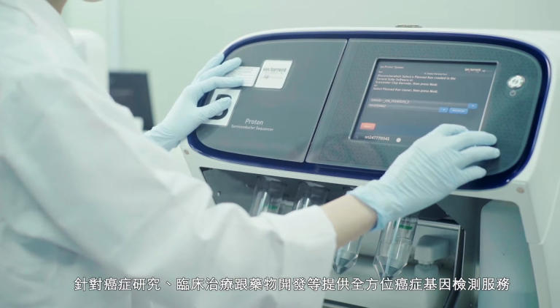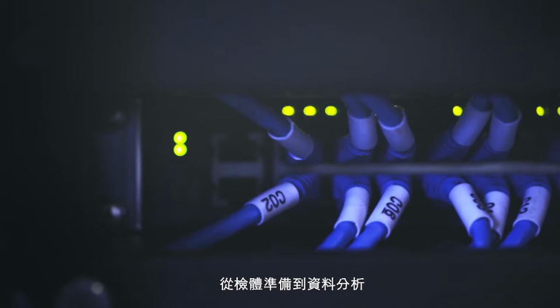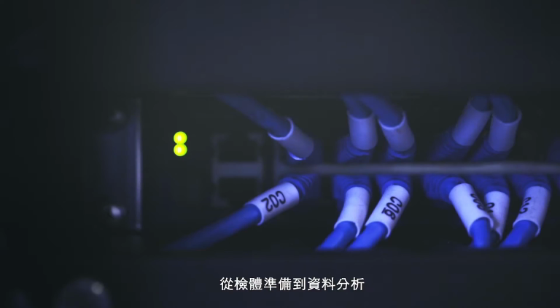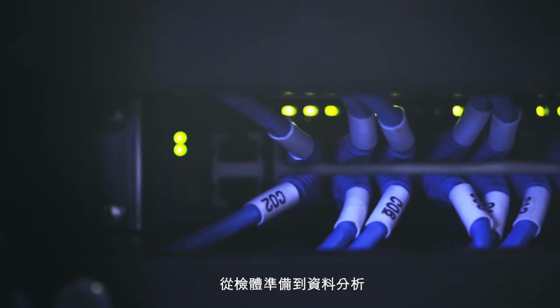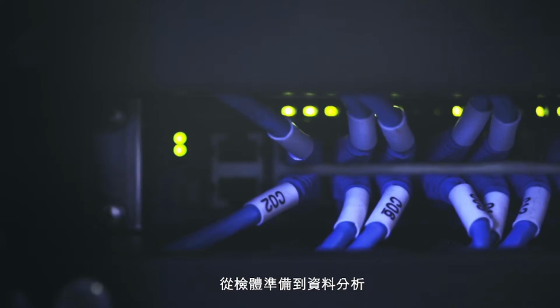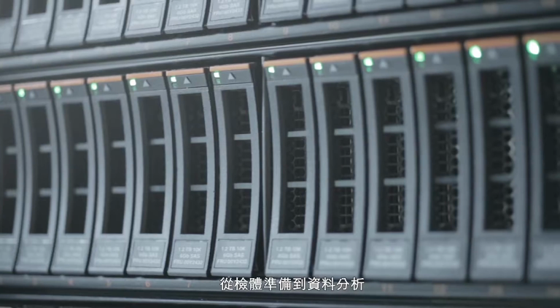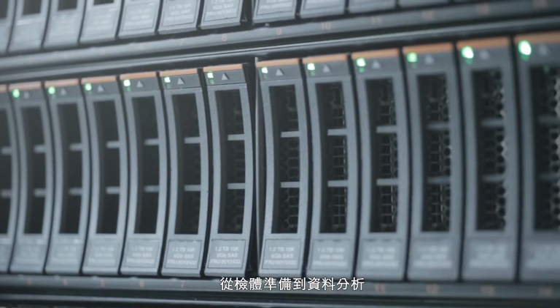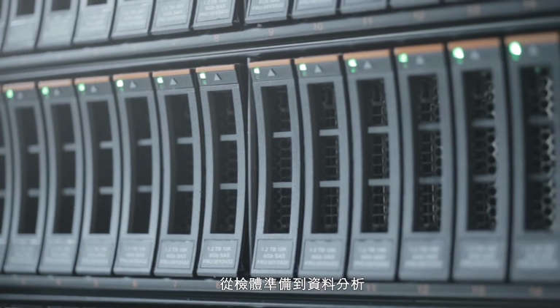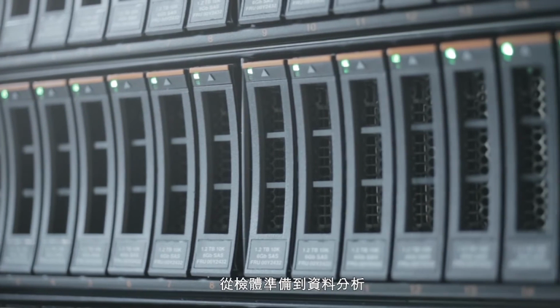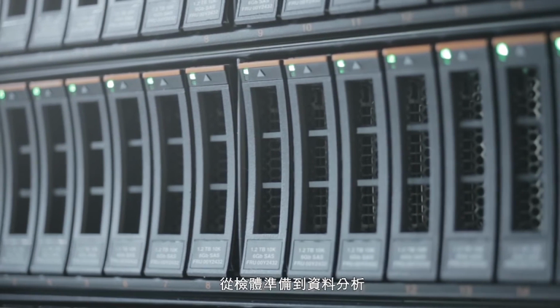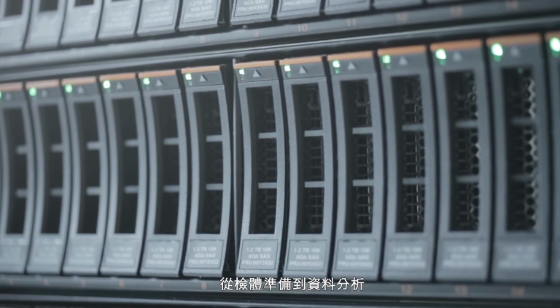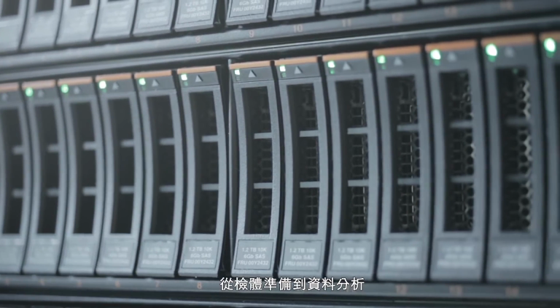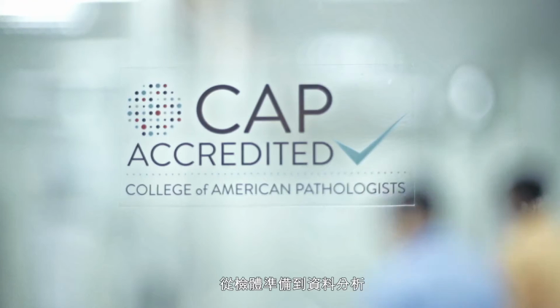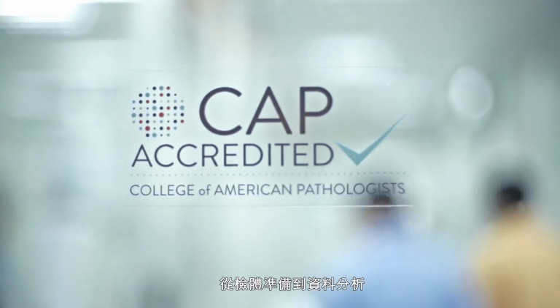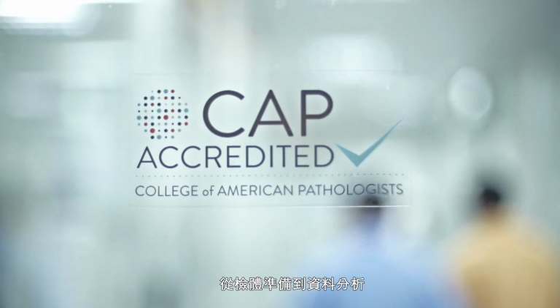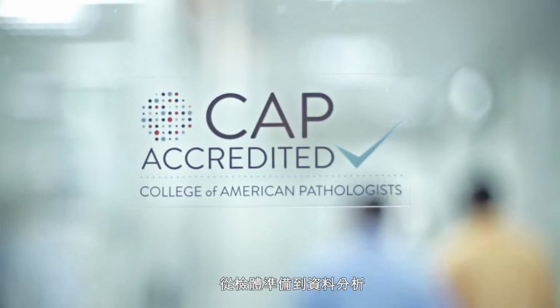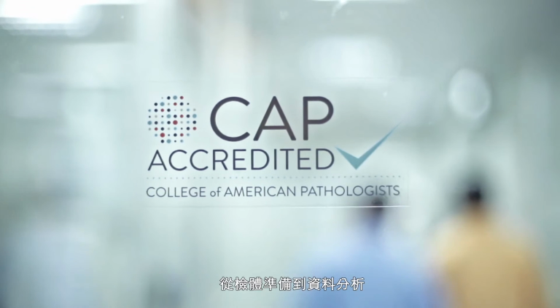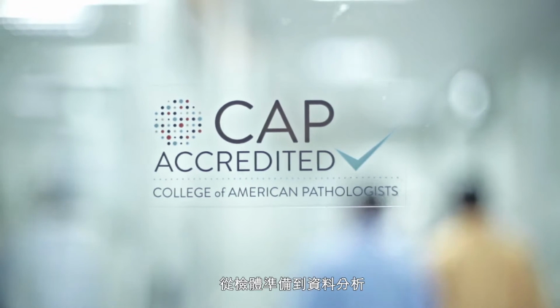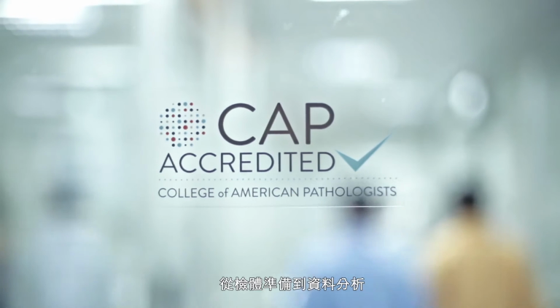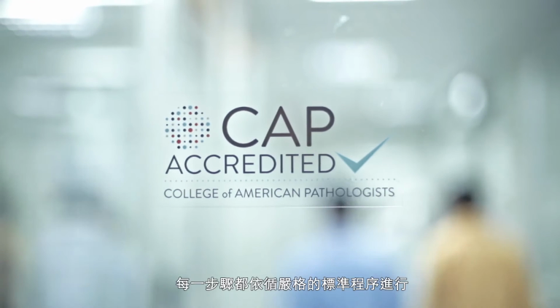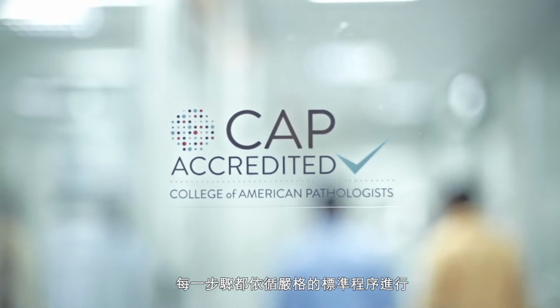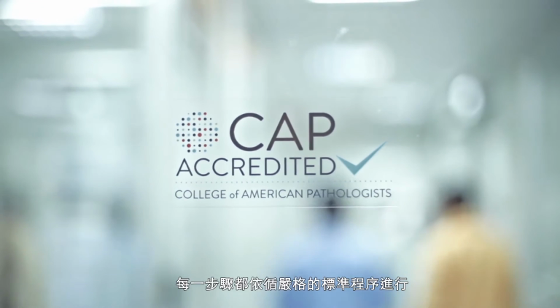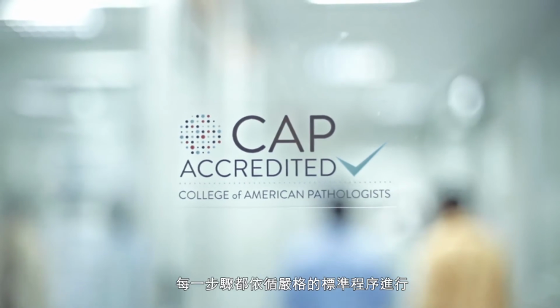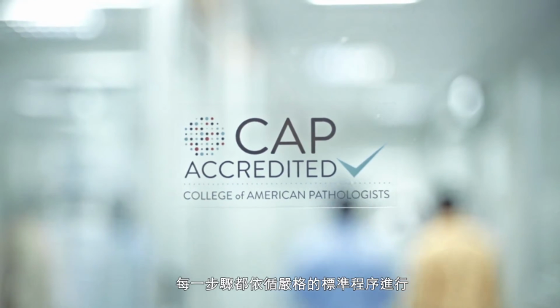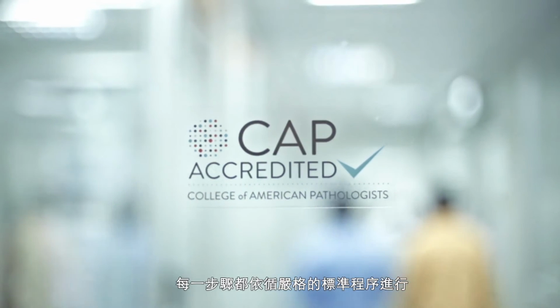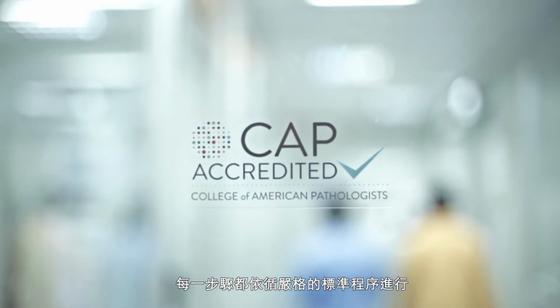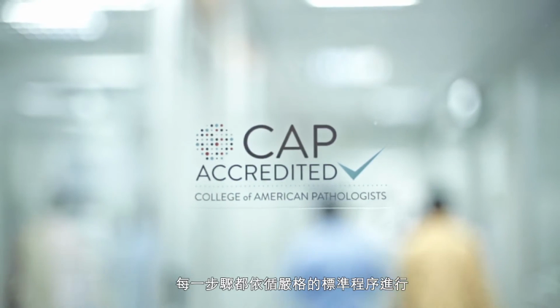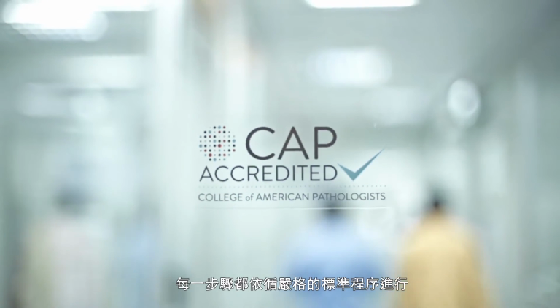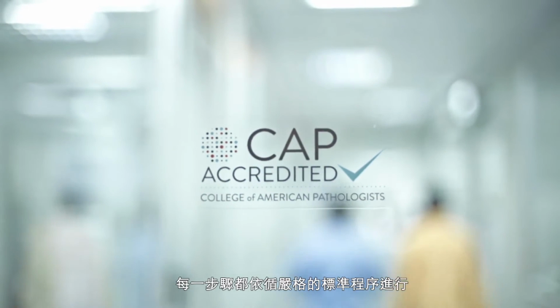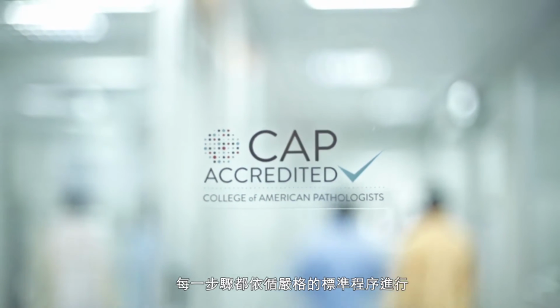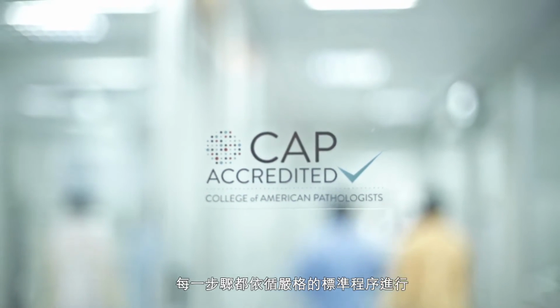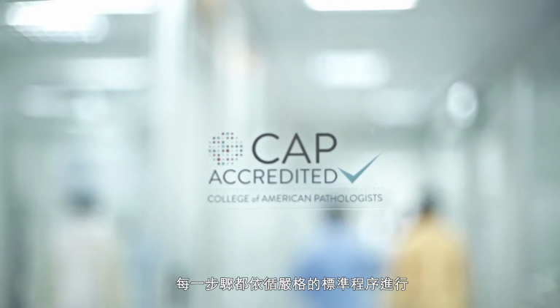From sample preparation to data analysis, each step is under the highest laboratory standard.